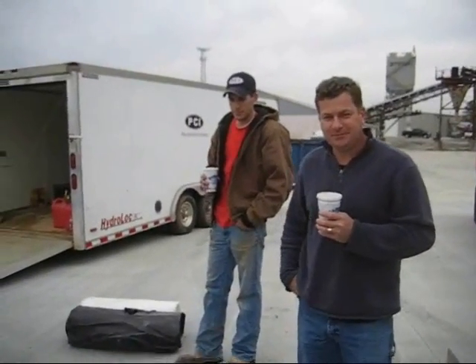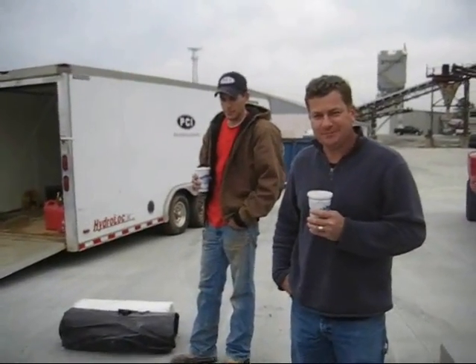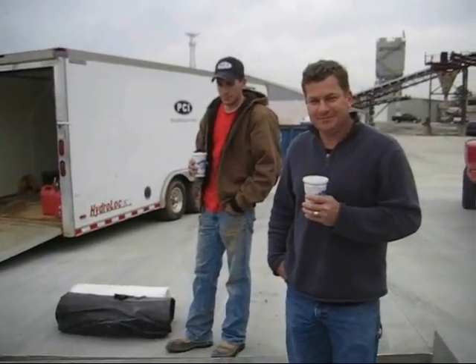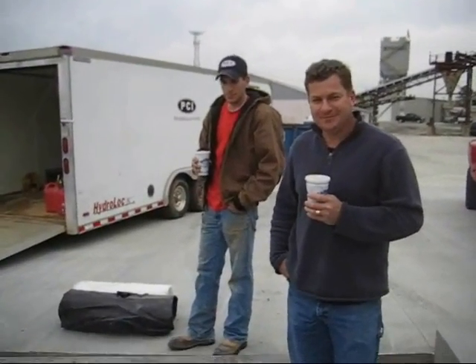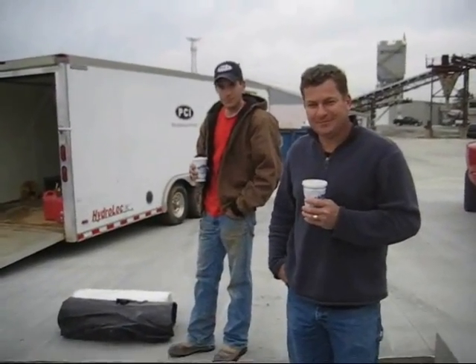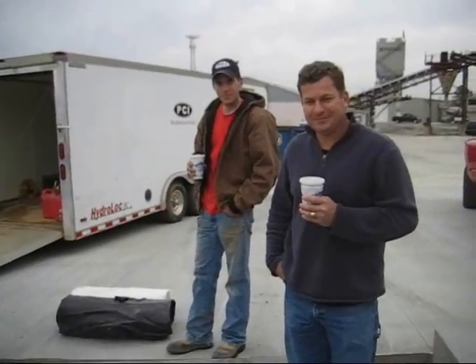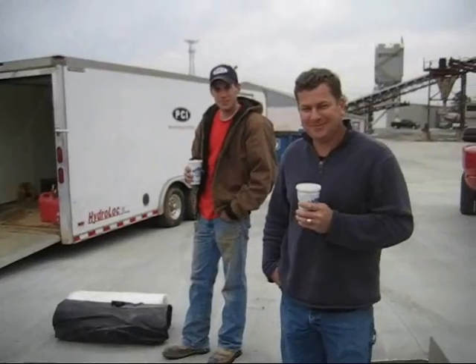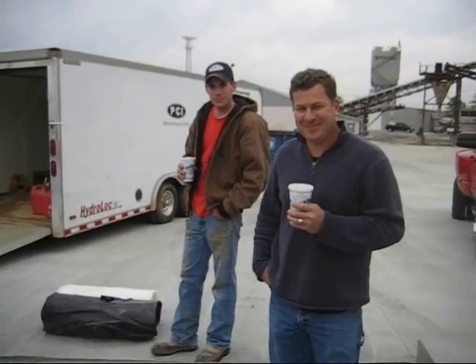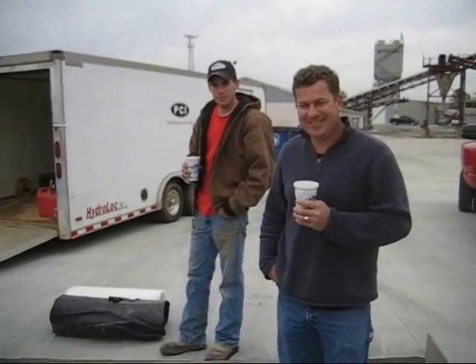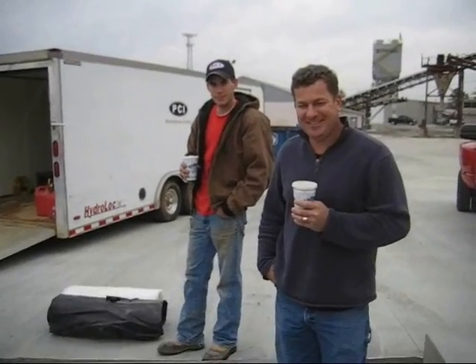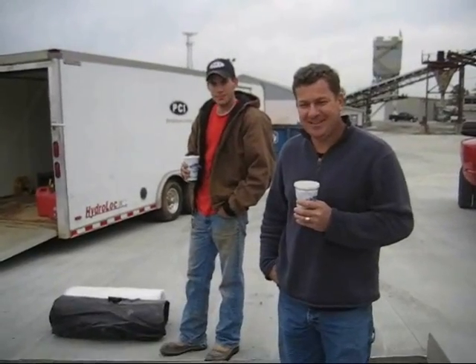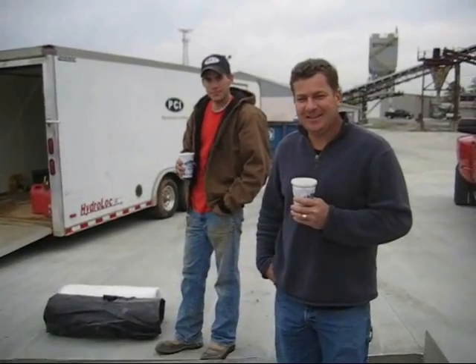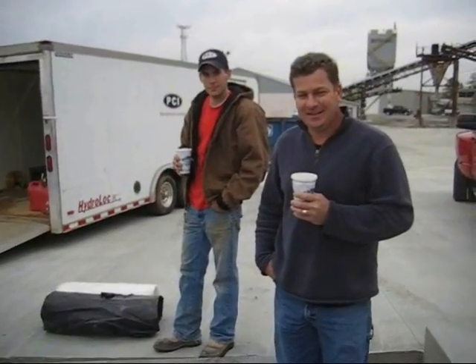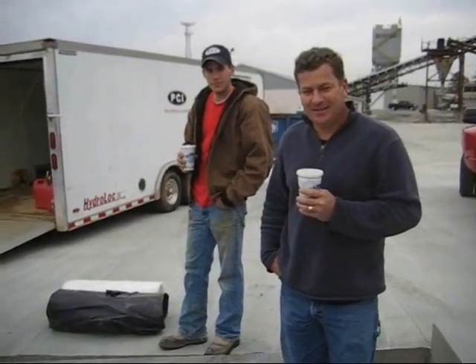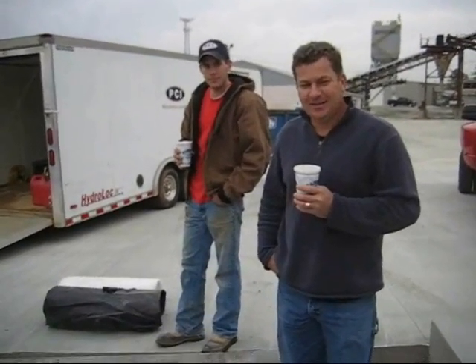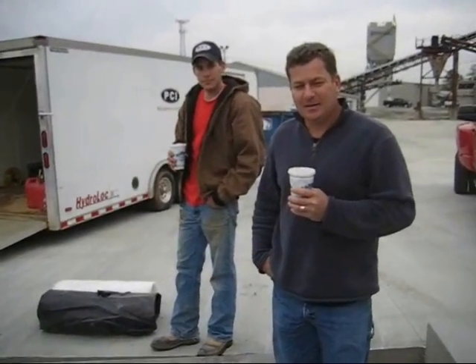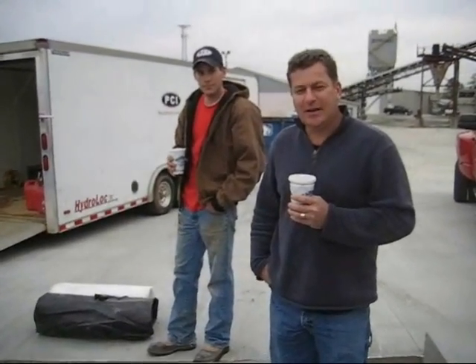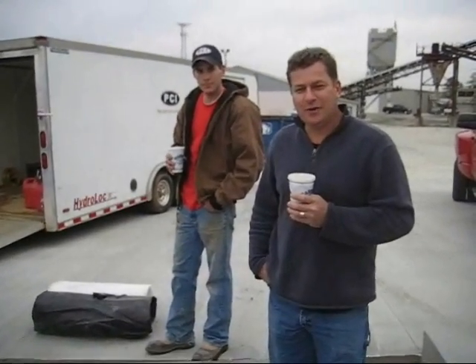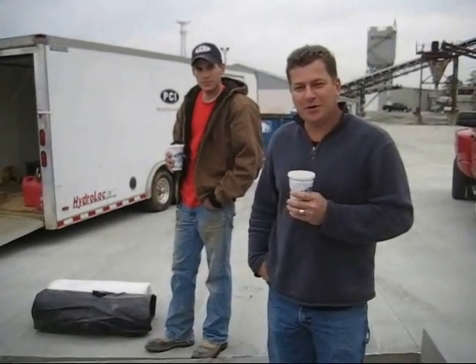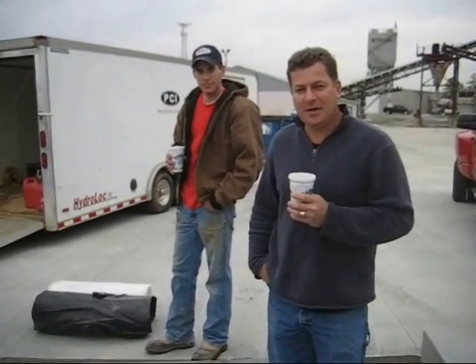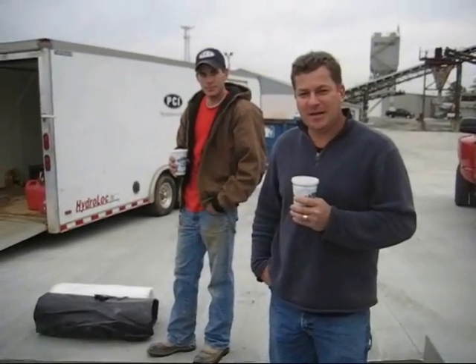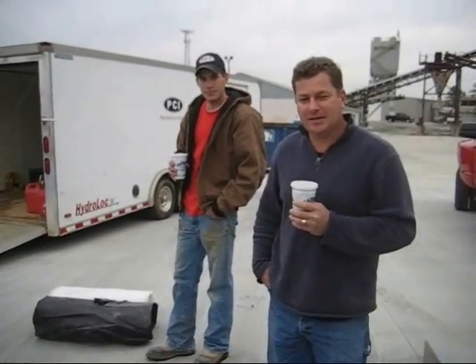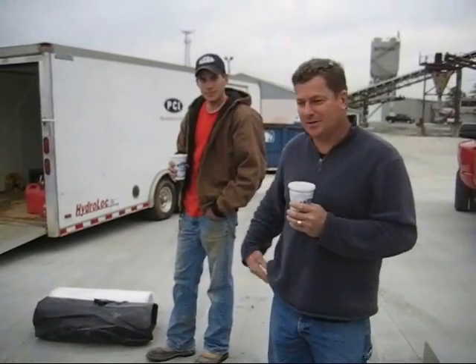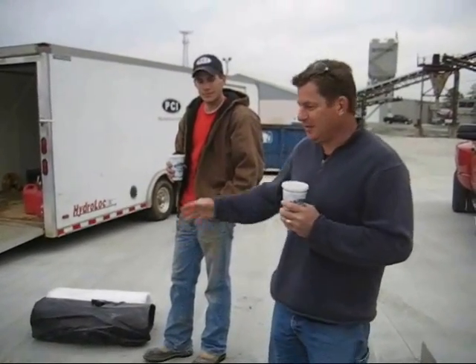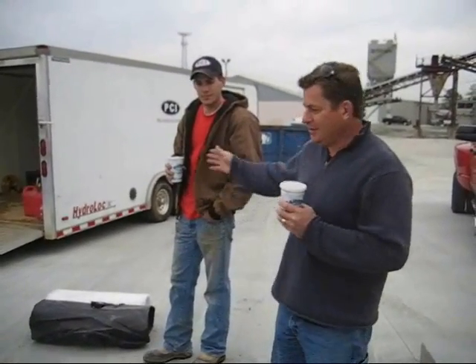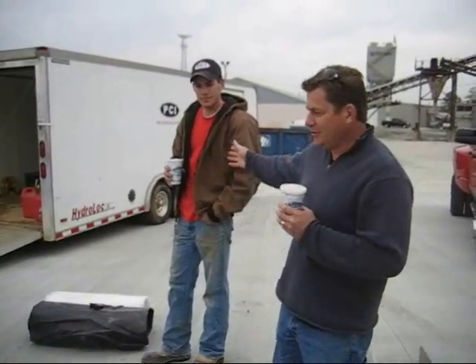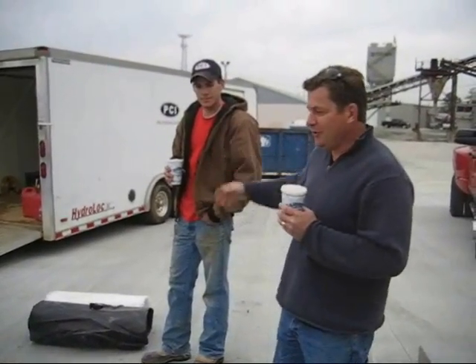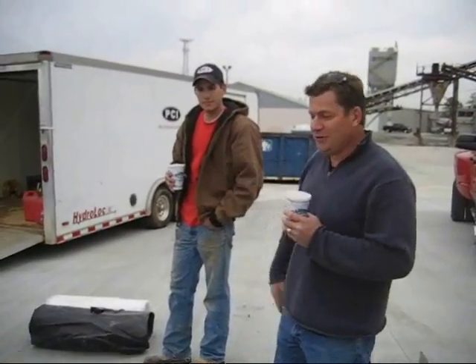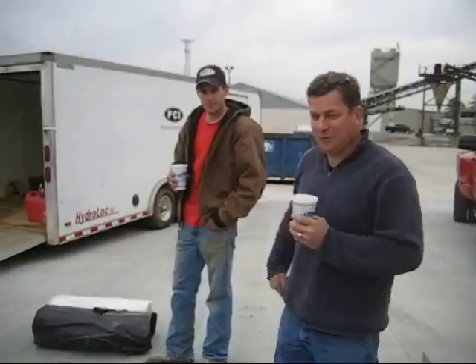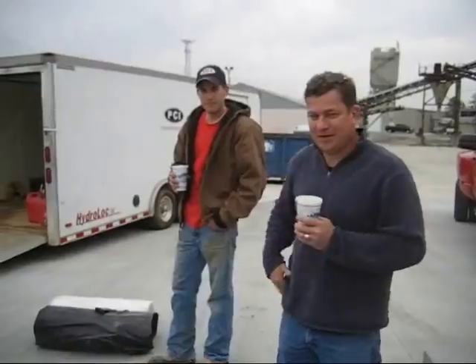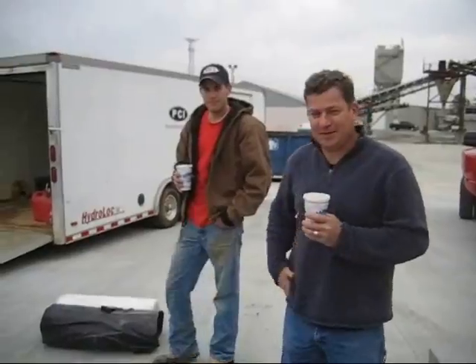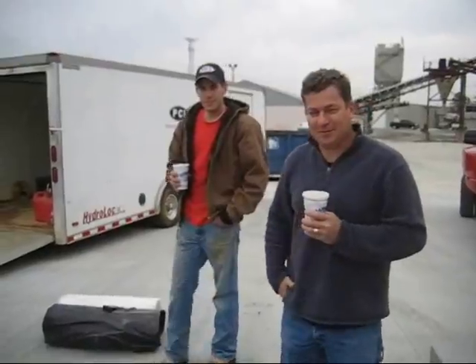Tell me your company name again. Dale Fisher, PCI Systems. This is Joey Fisher with PCI Systems.